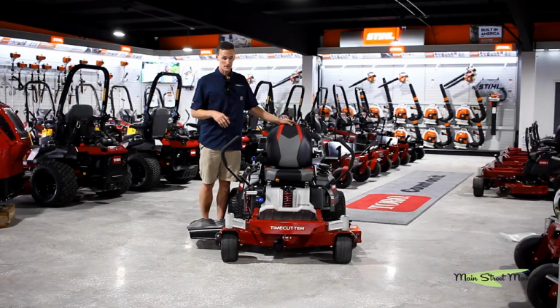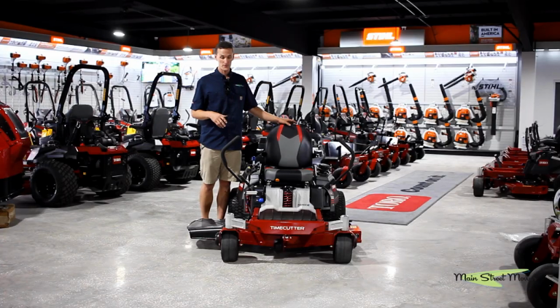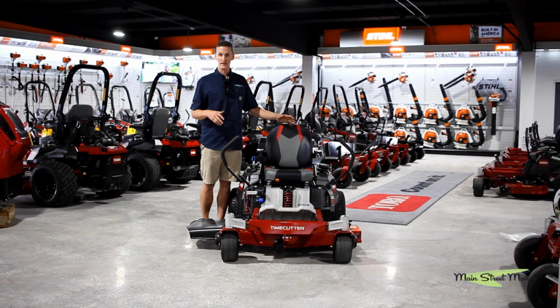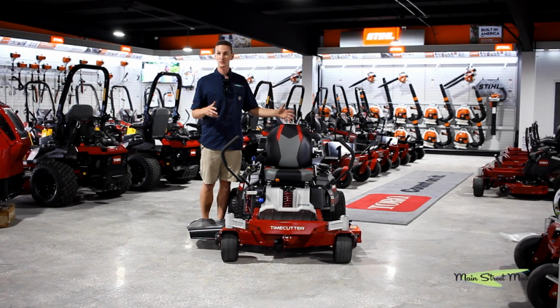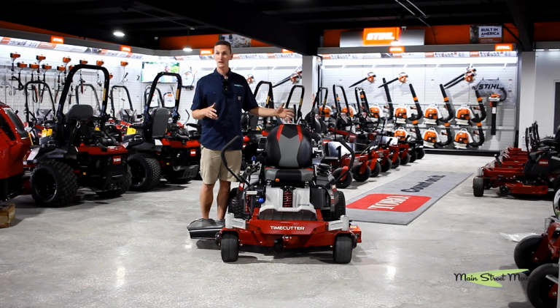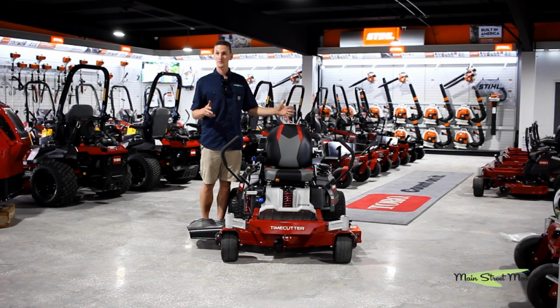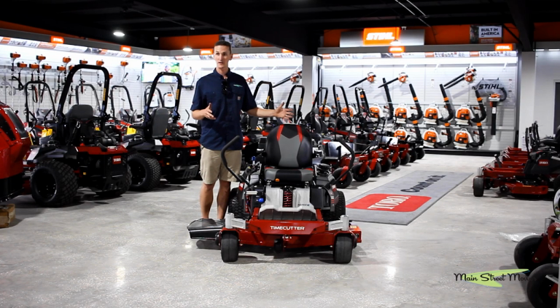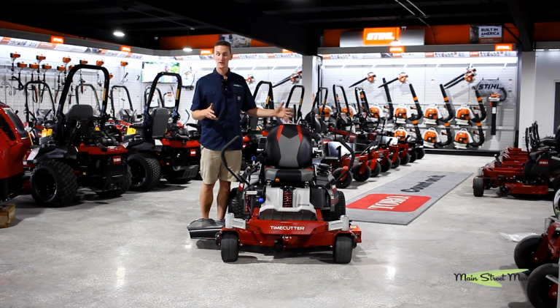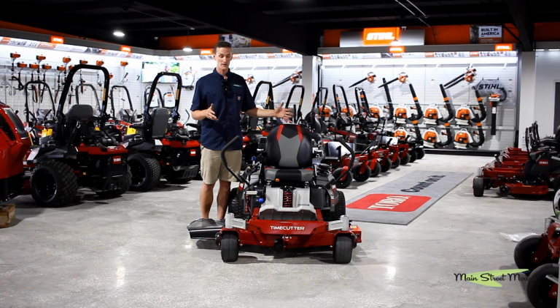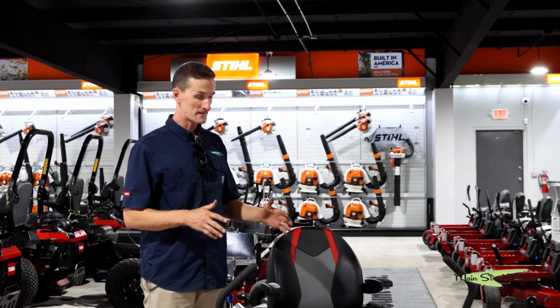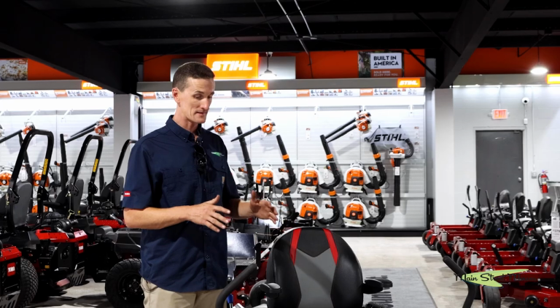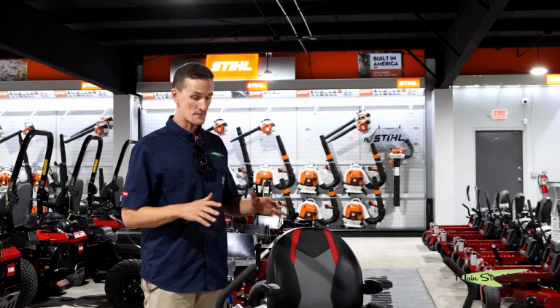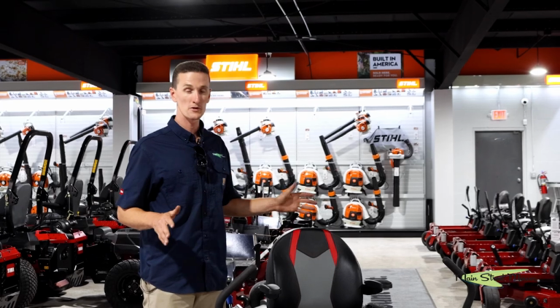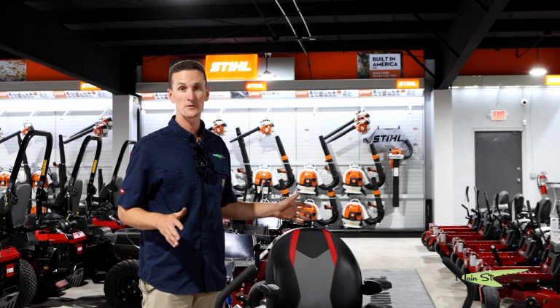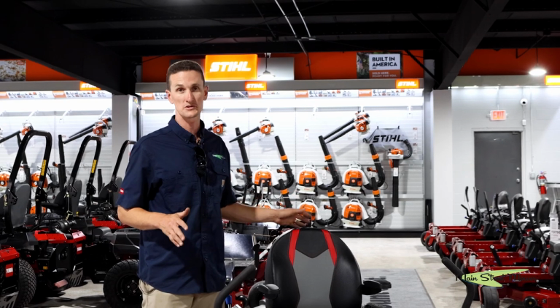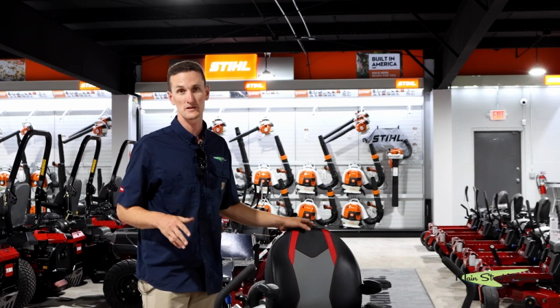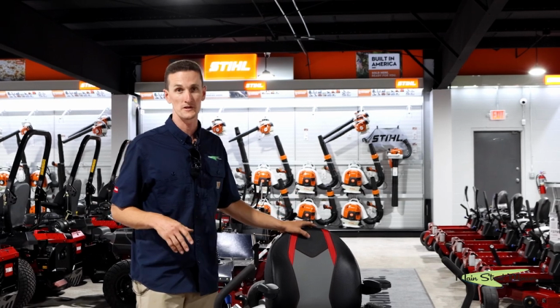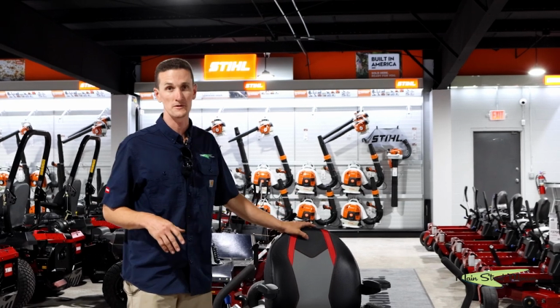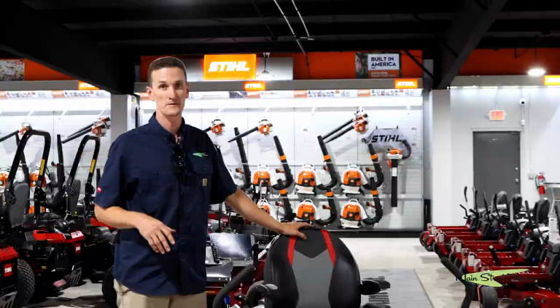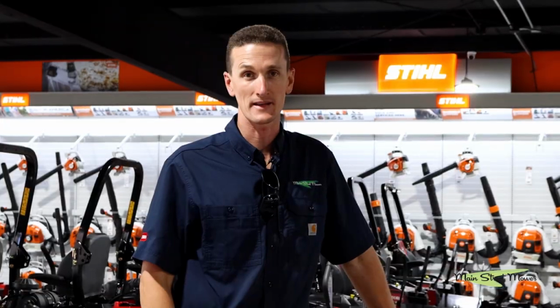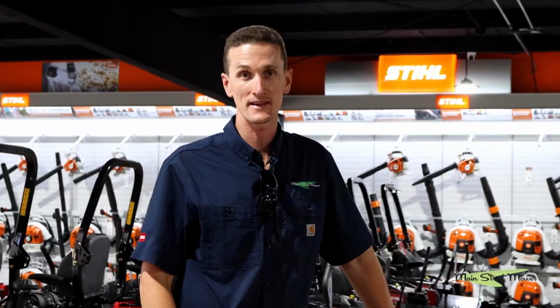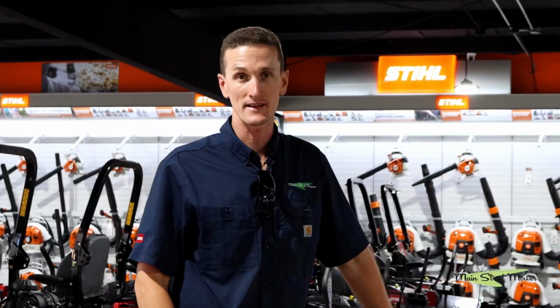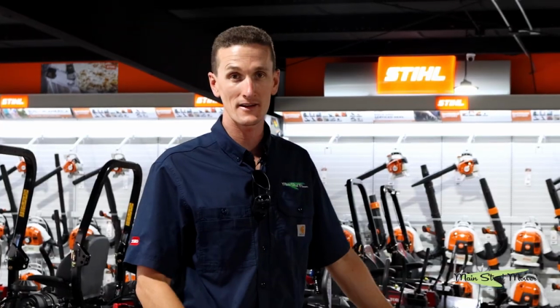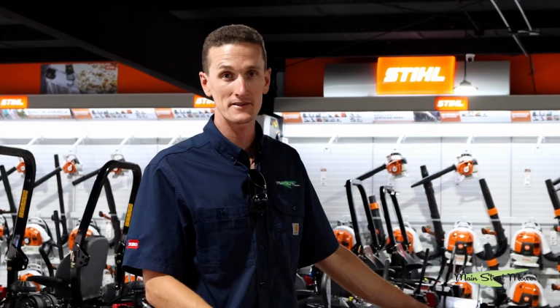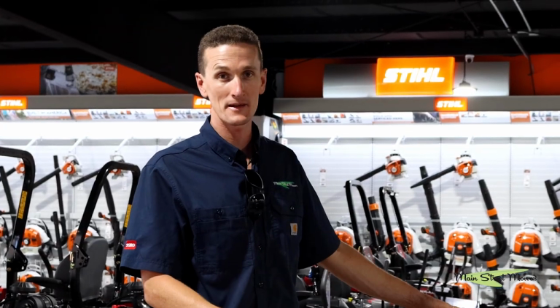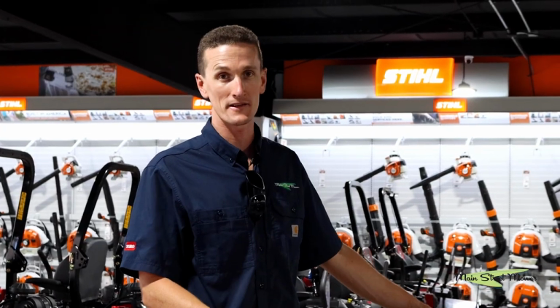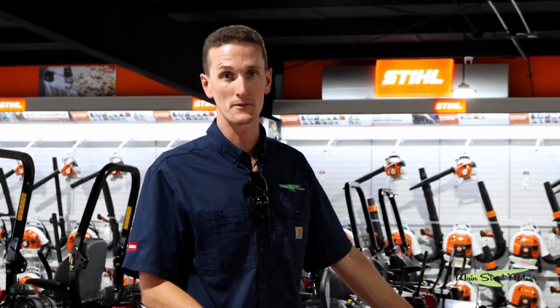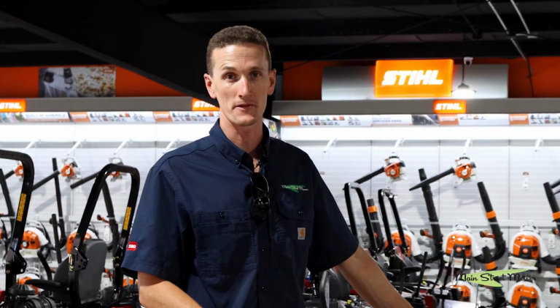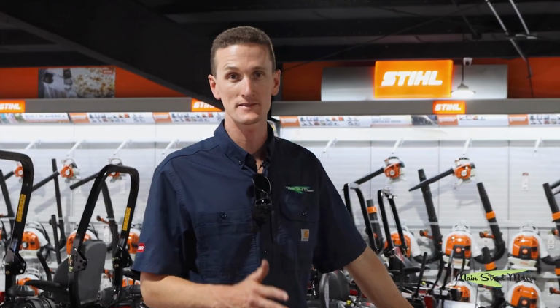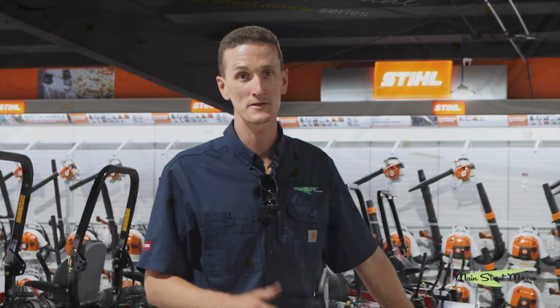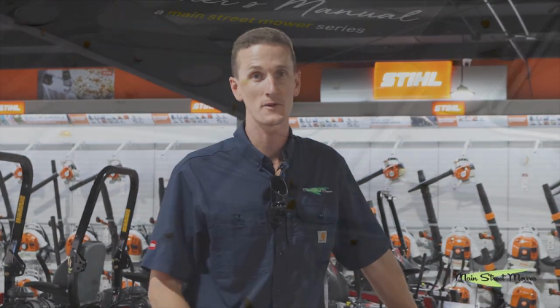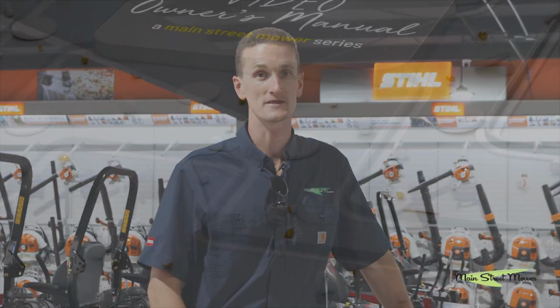But if you have a two acre or three acre yard, this is a beautiful machine for you. That's all I have to say about this mower. Thanks so much for watching.